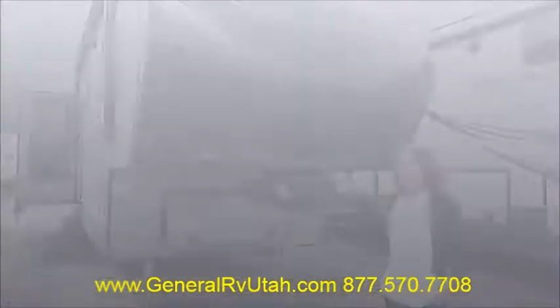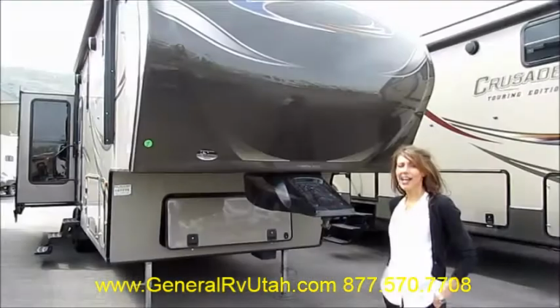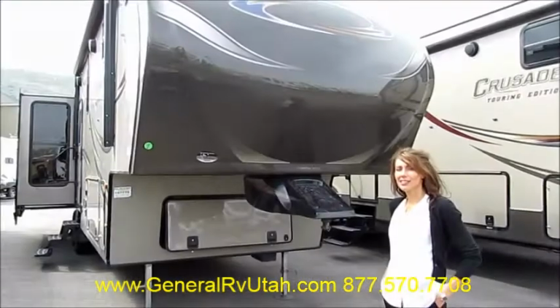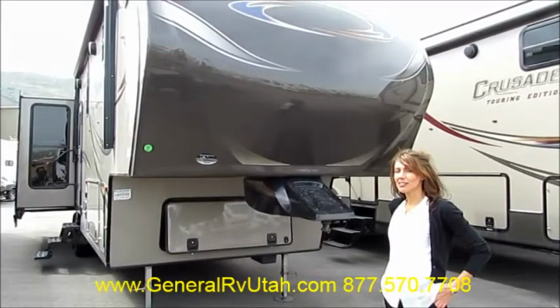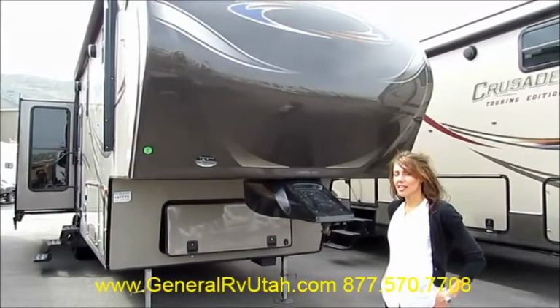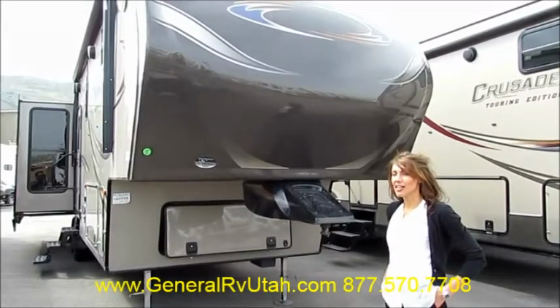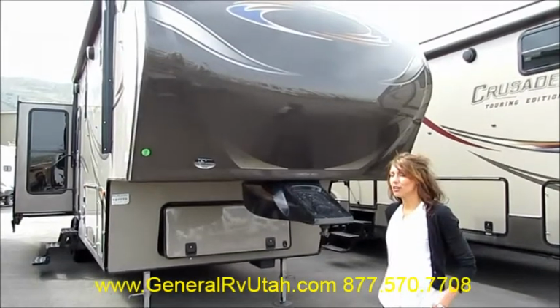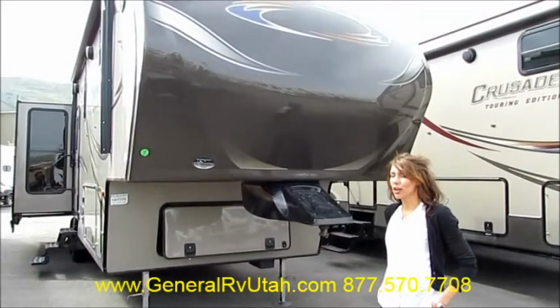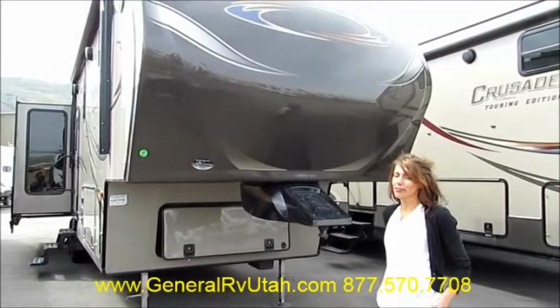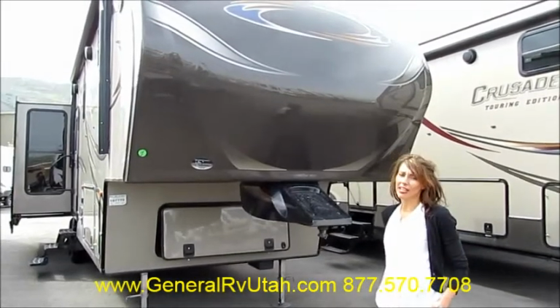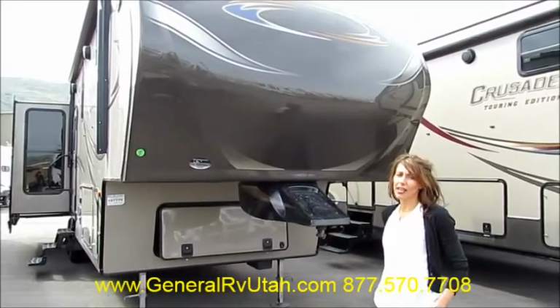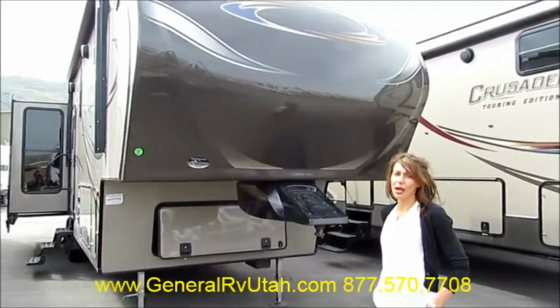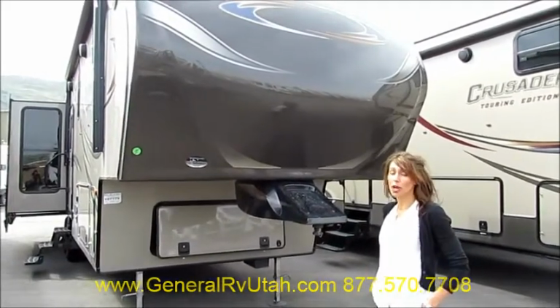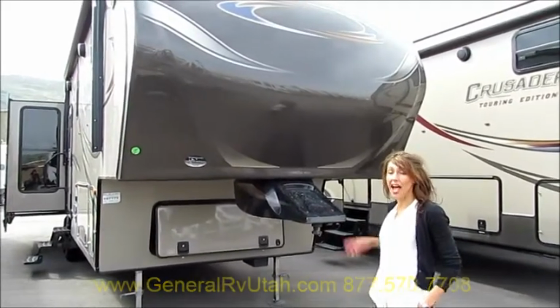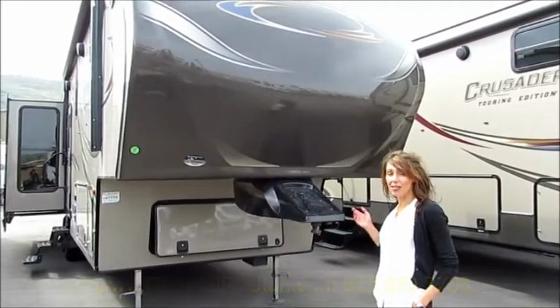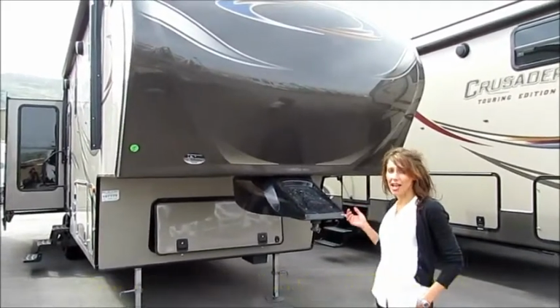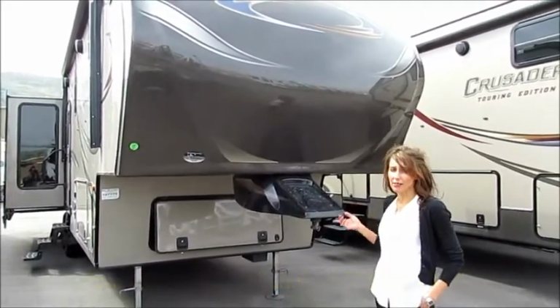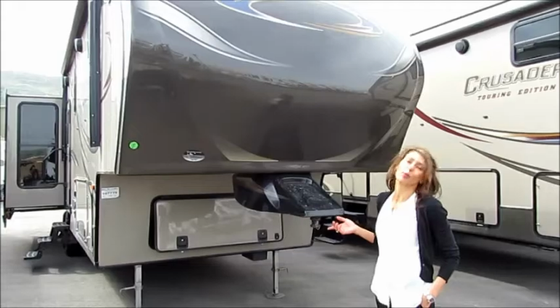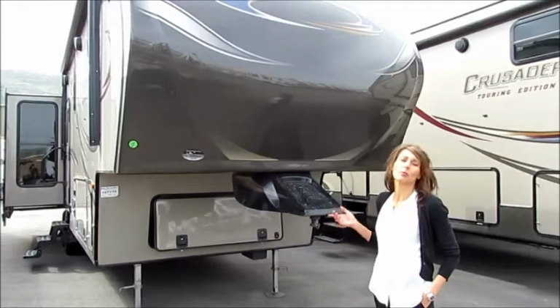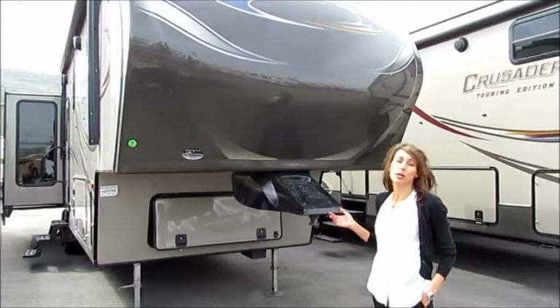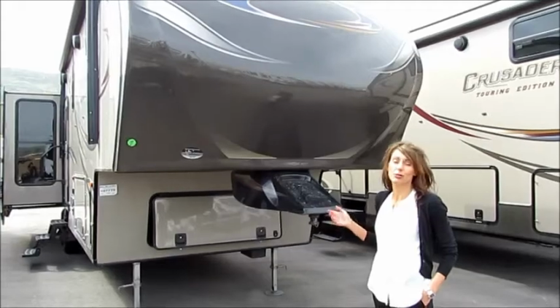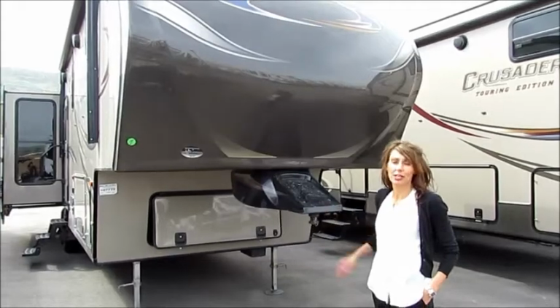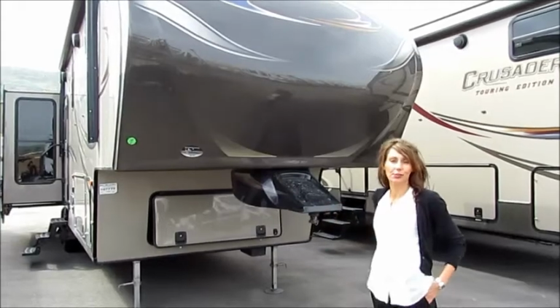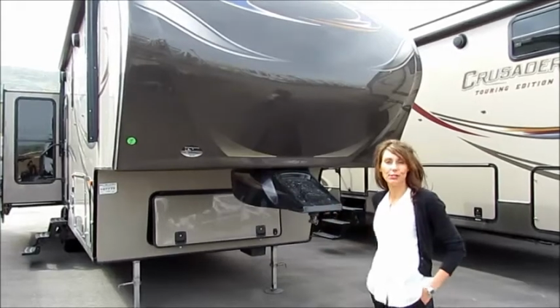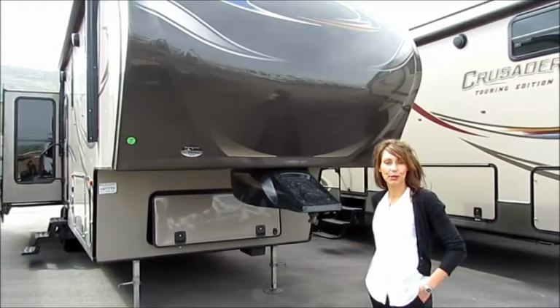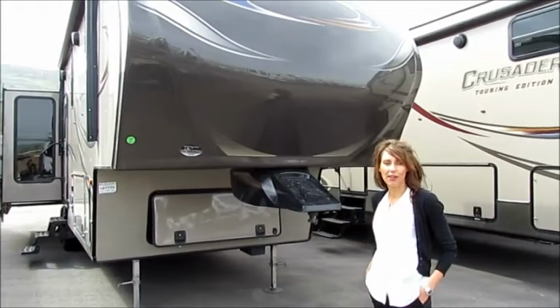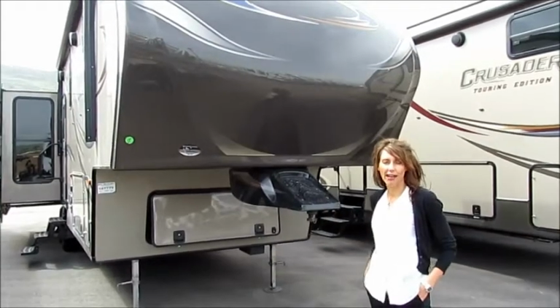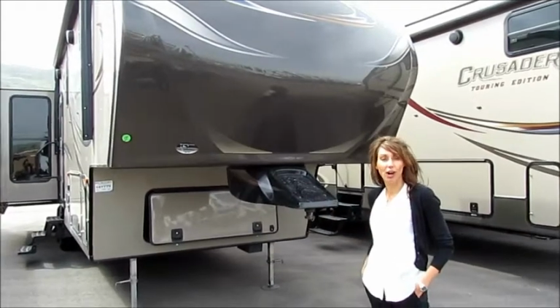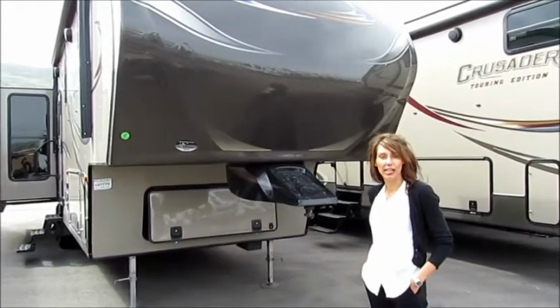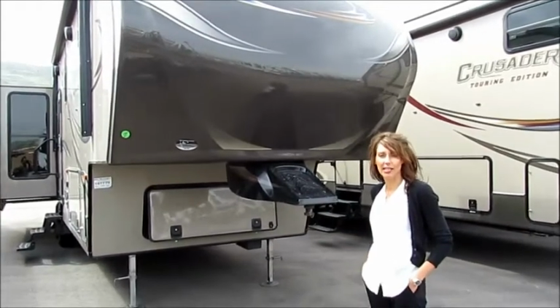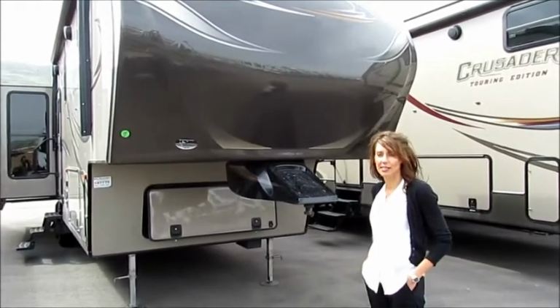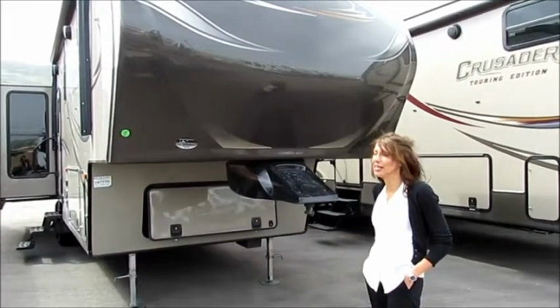Hi, this is Sandy at General RV. We're on the outside of our Primetime Crusader 325RESTE.